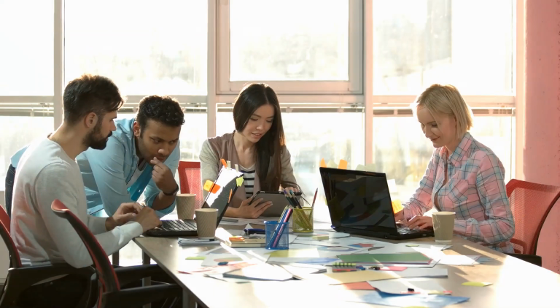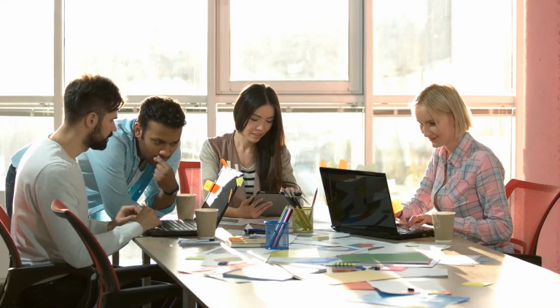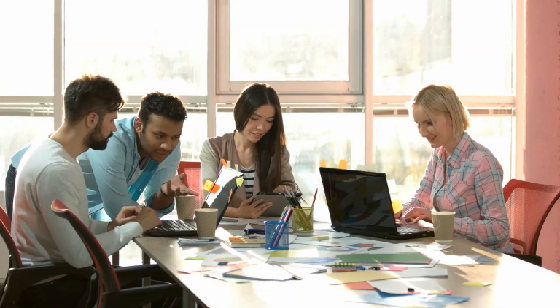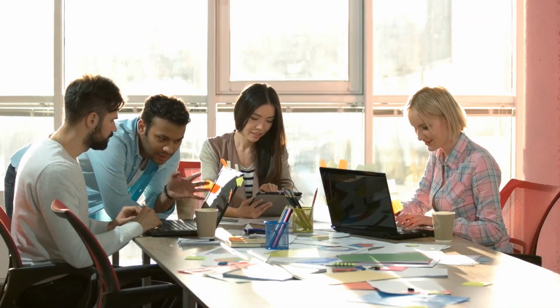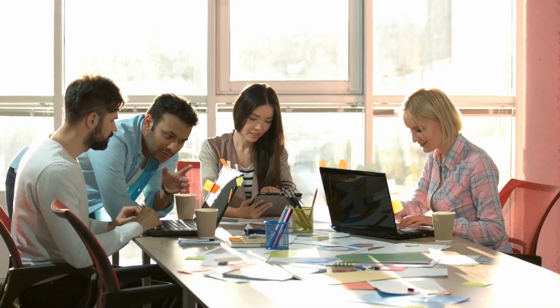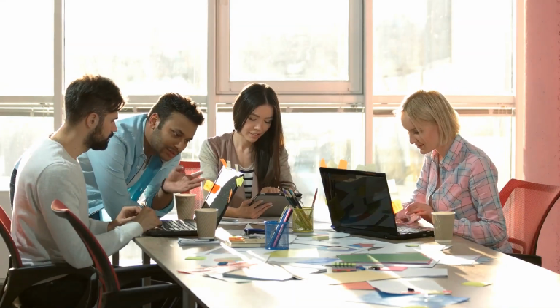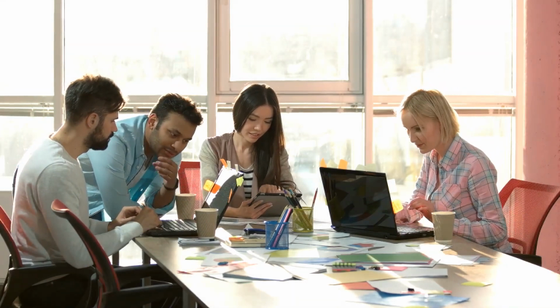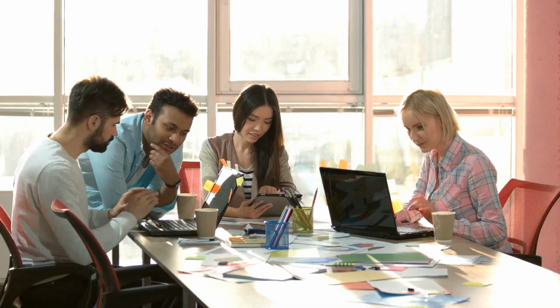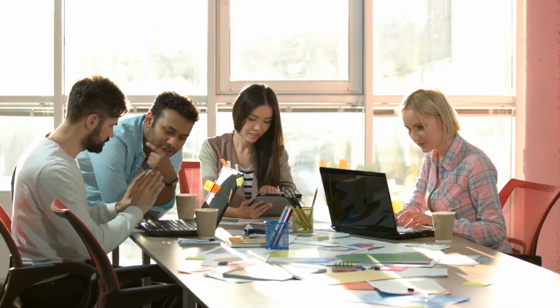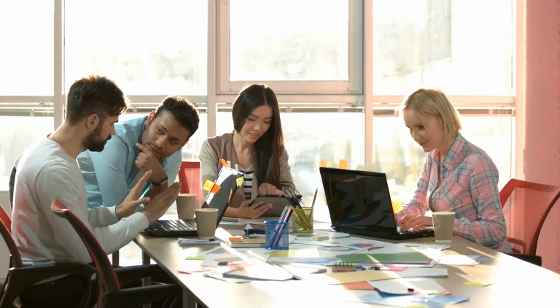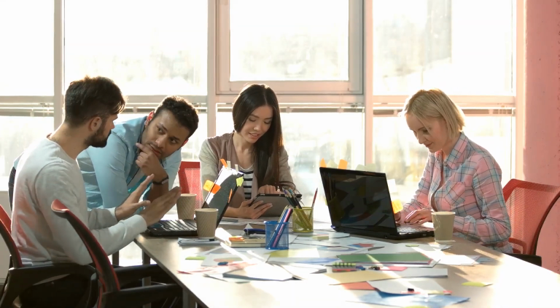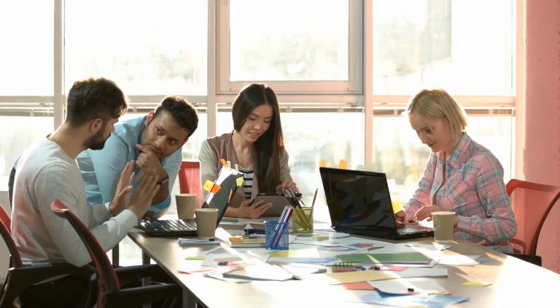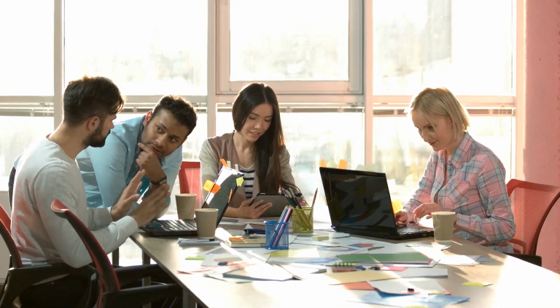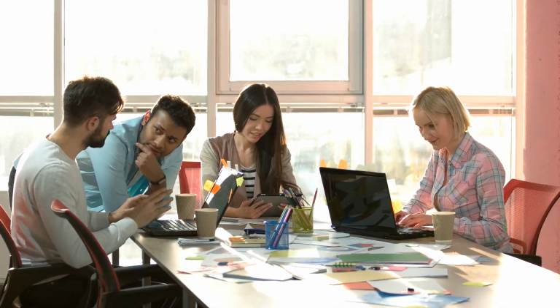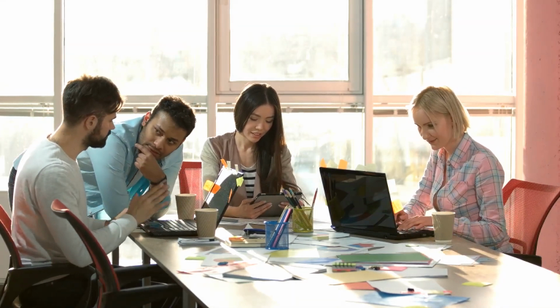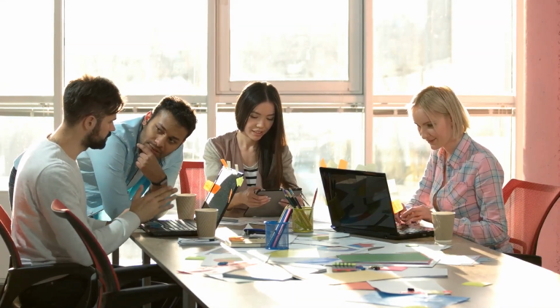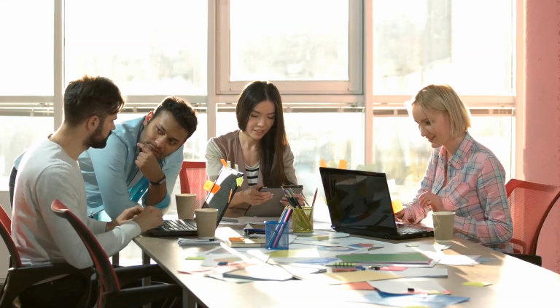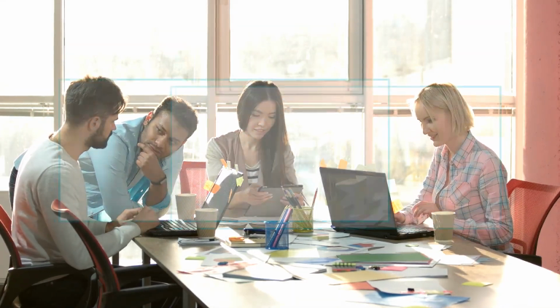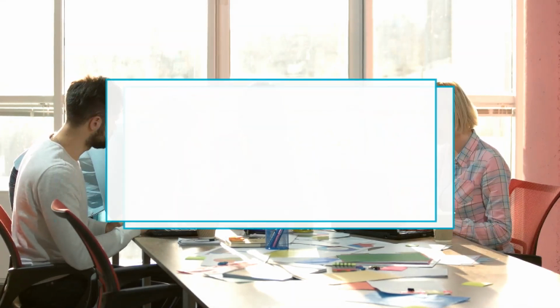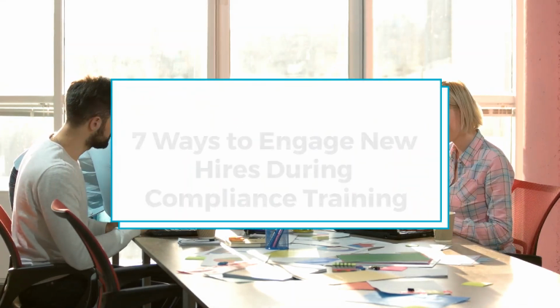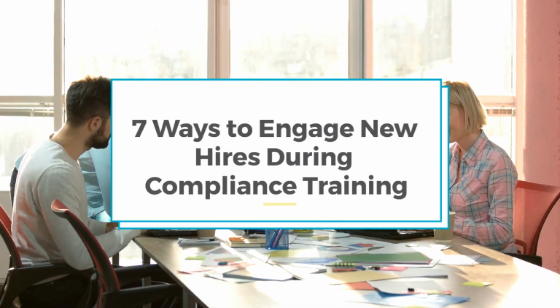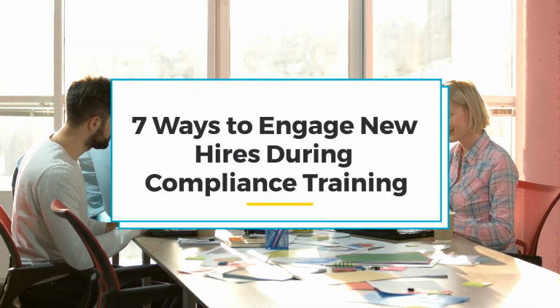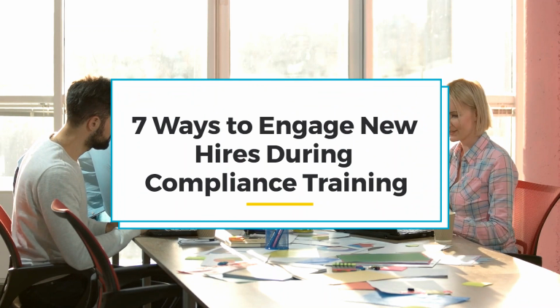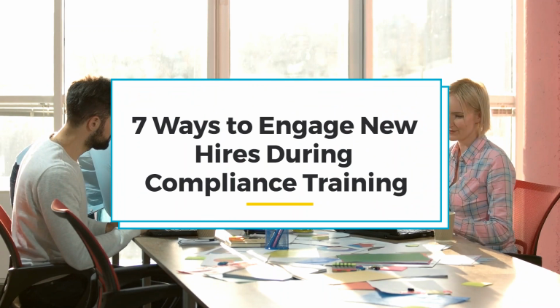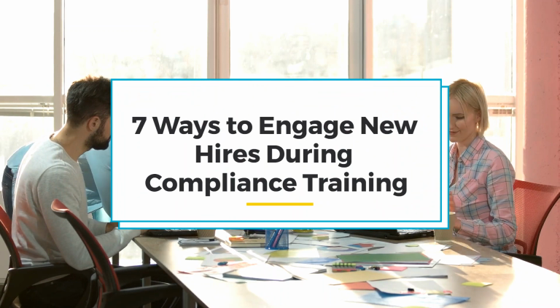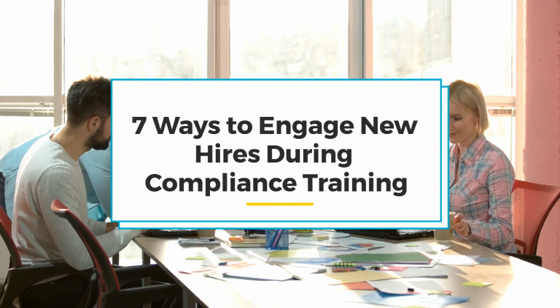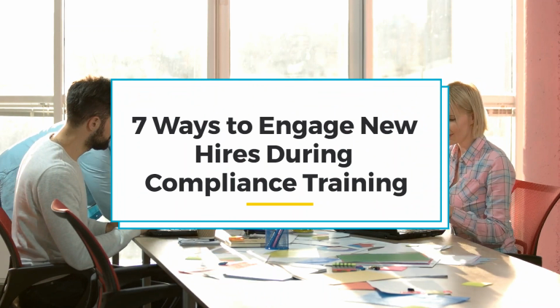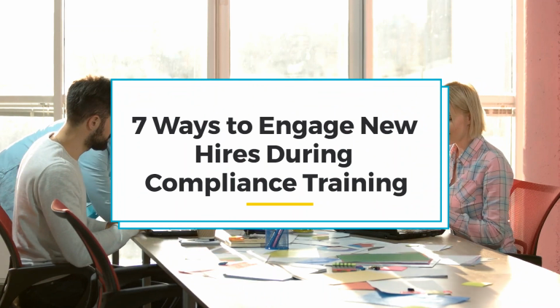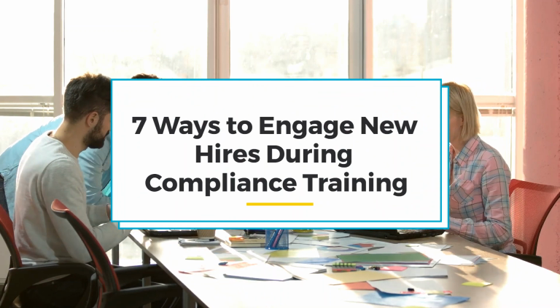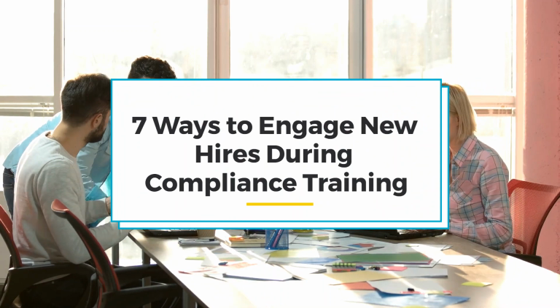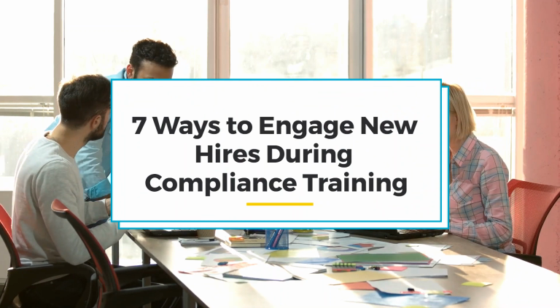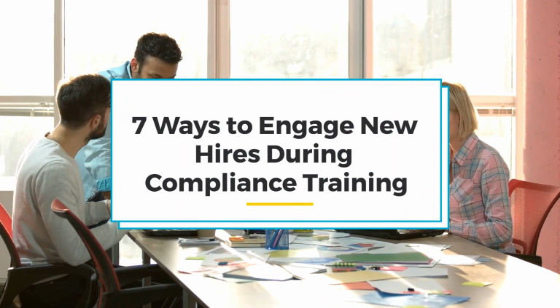Compliance doesn't have to be dull. Welcome to today's session on 7 ways to engage new hires during compliance training.